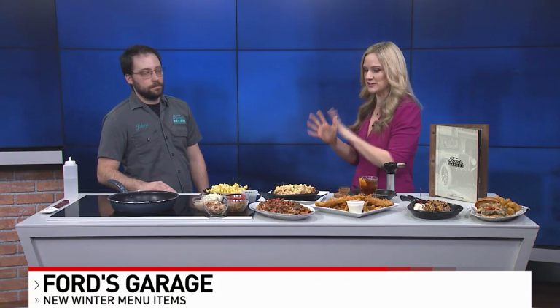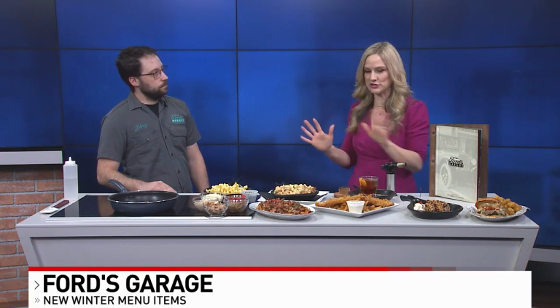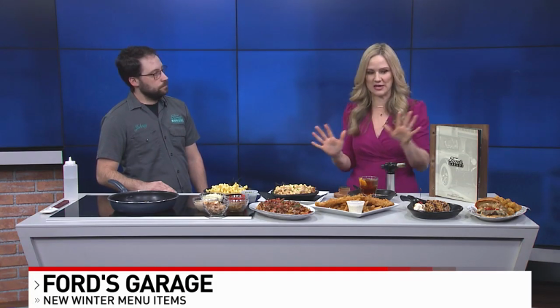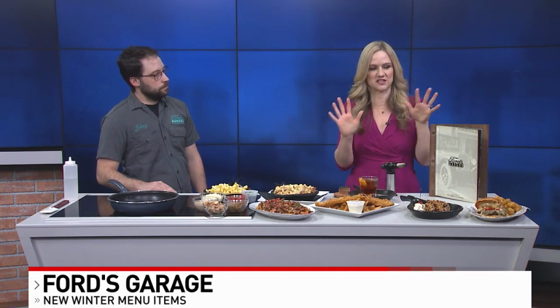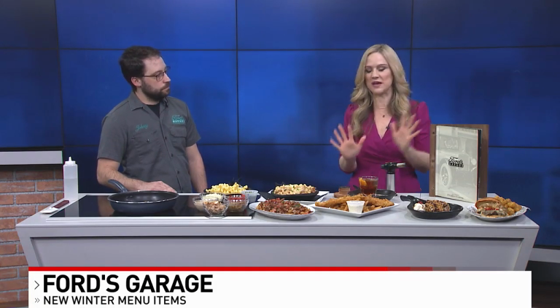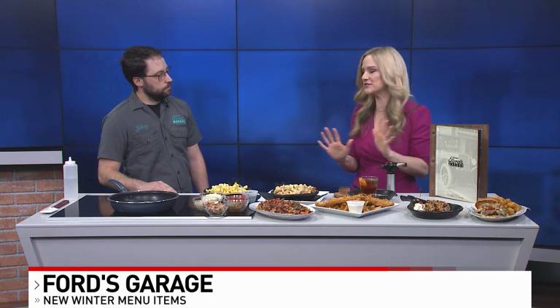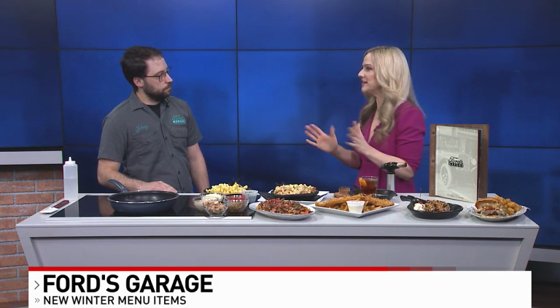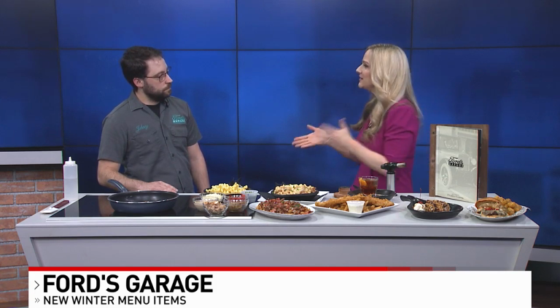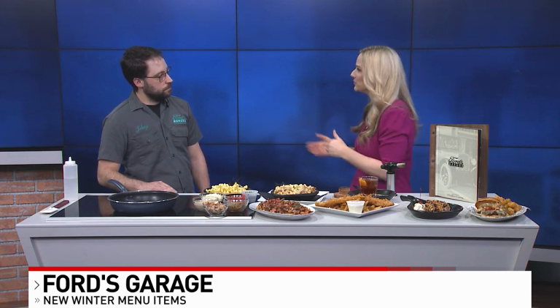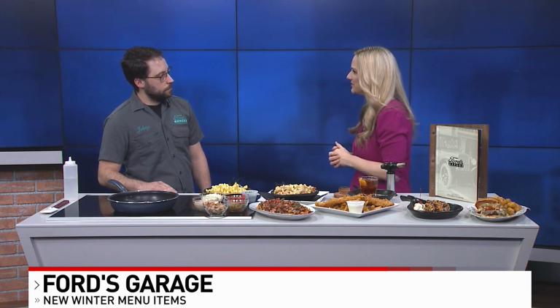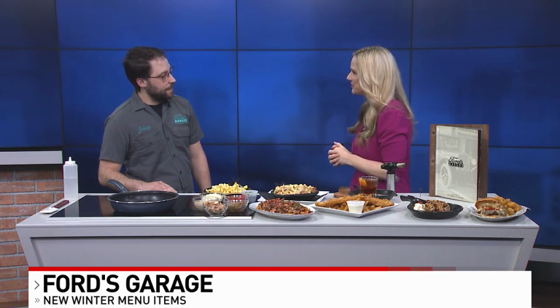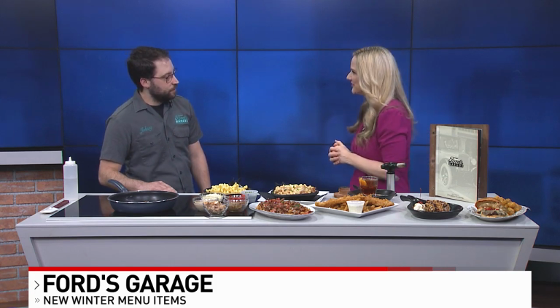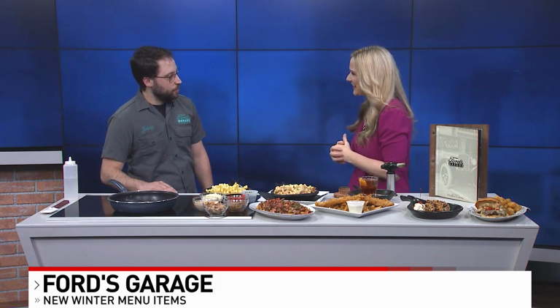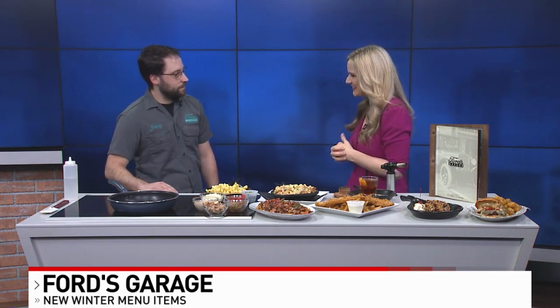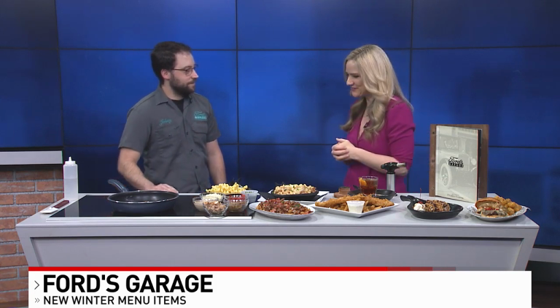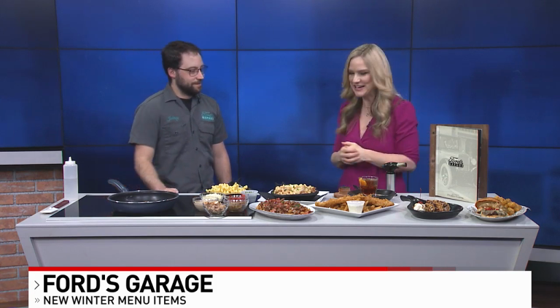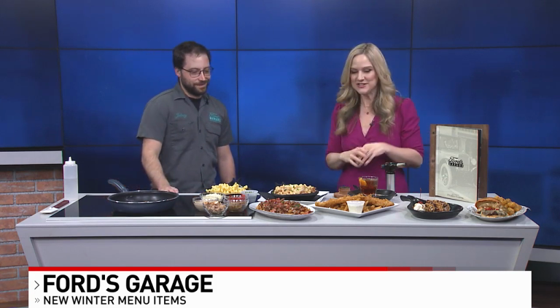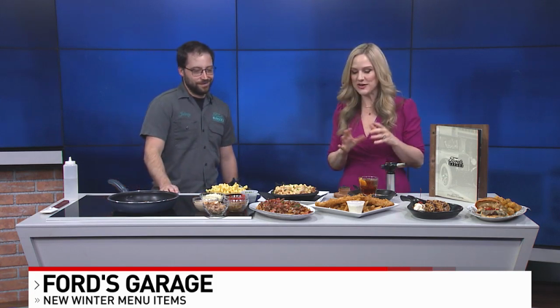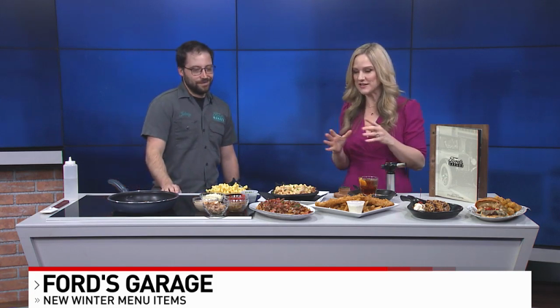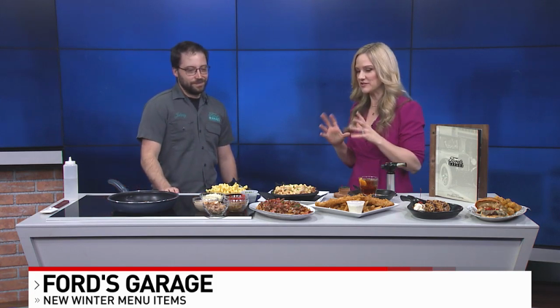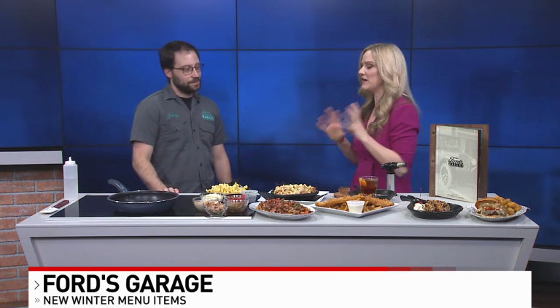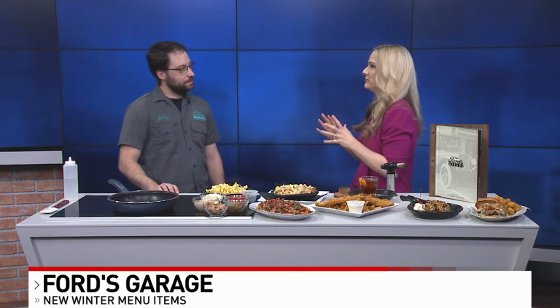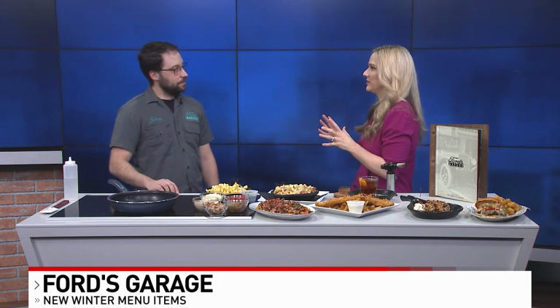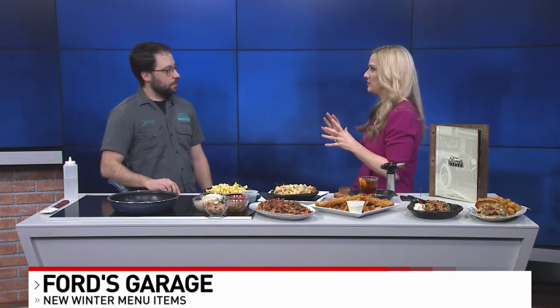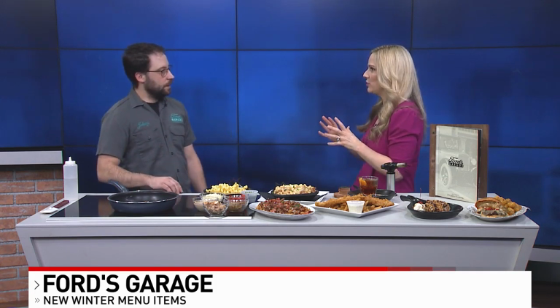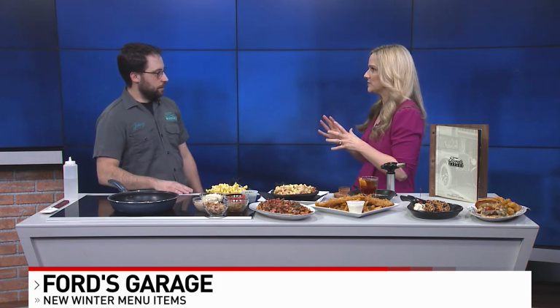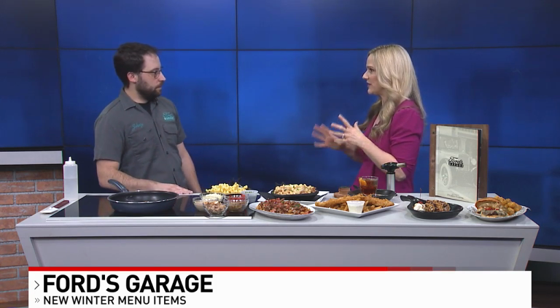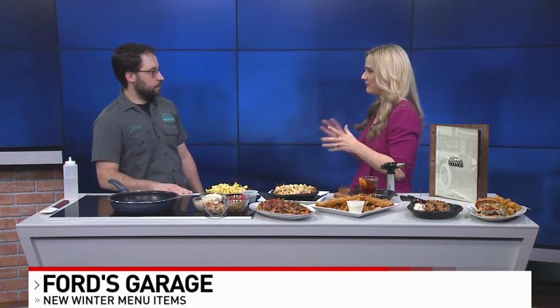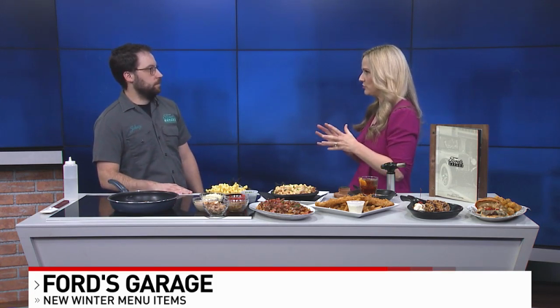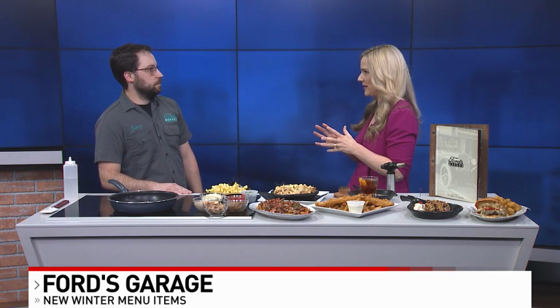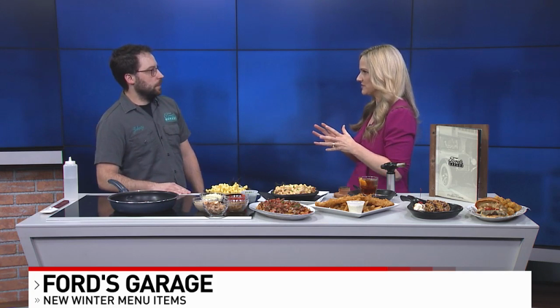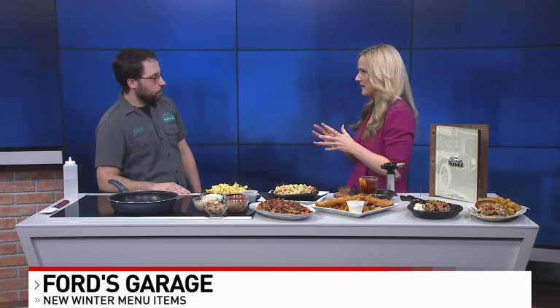This looks good. It smells good. Good morning. So you guys have comfort food on the menu always, but you've got a few new items as well.